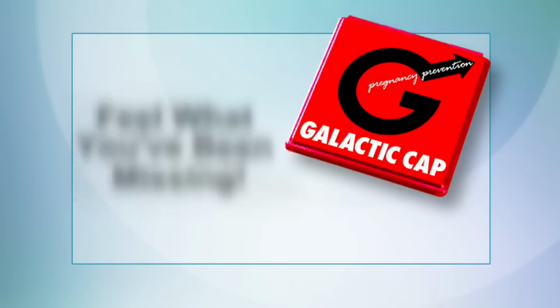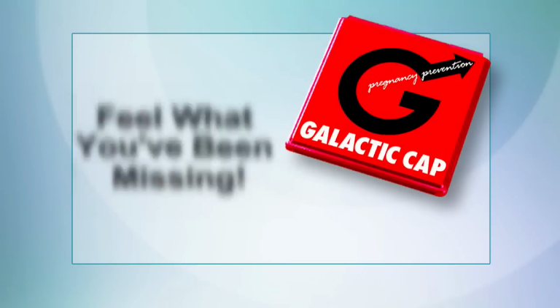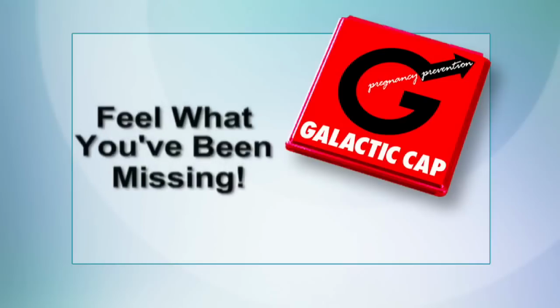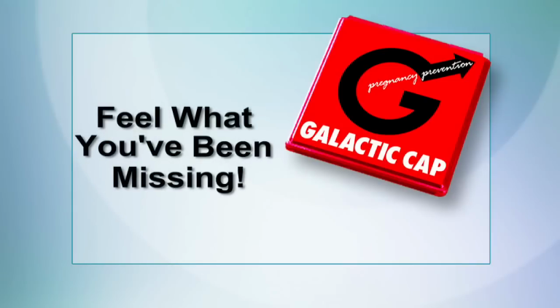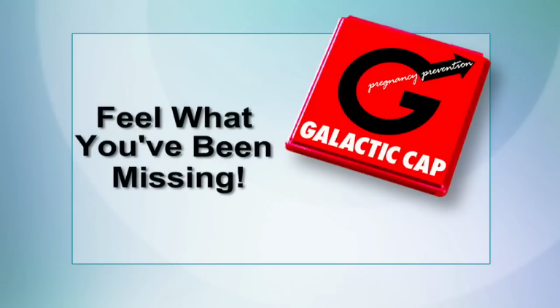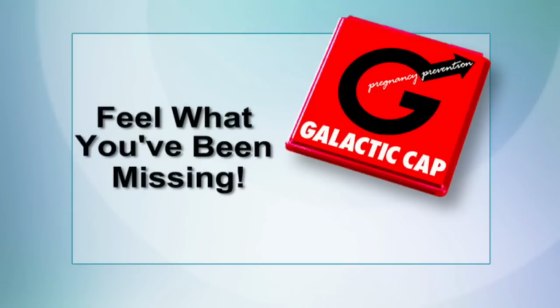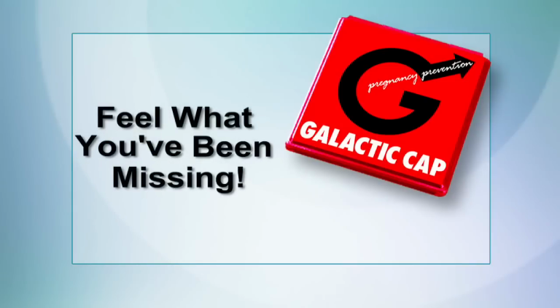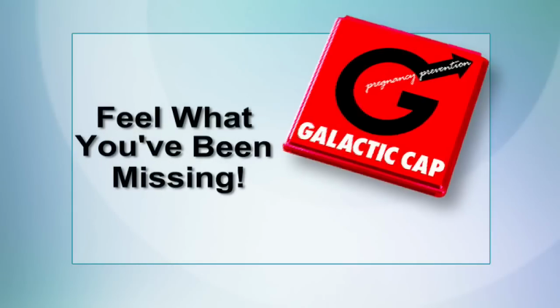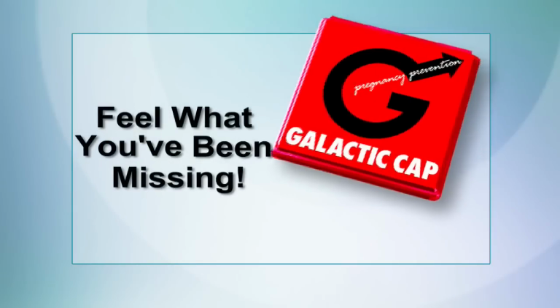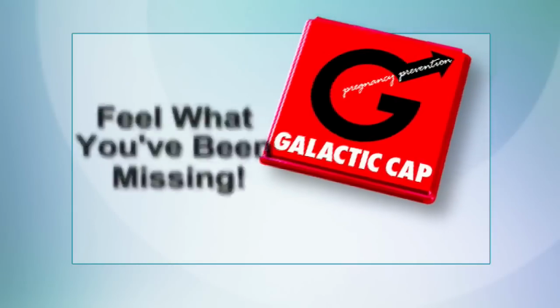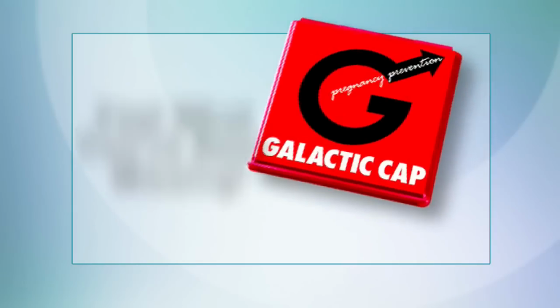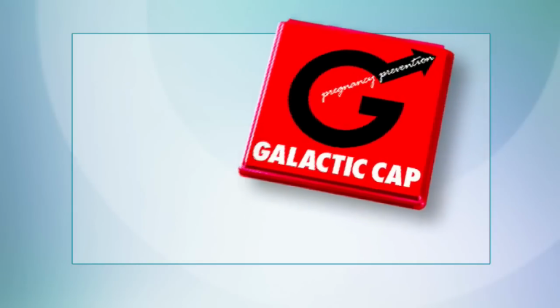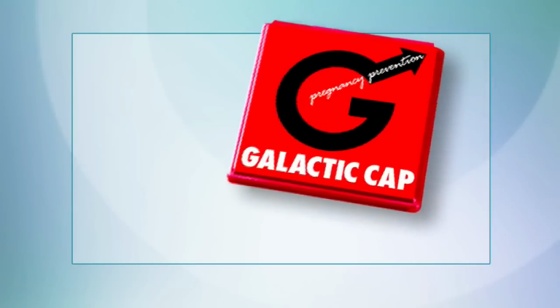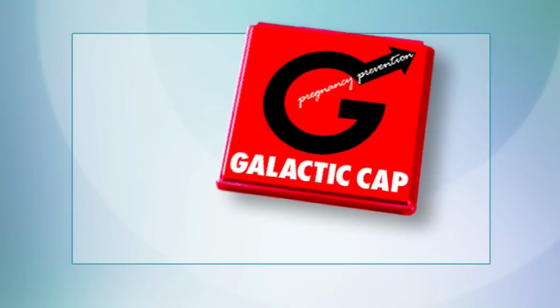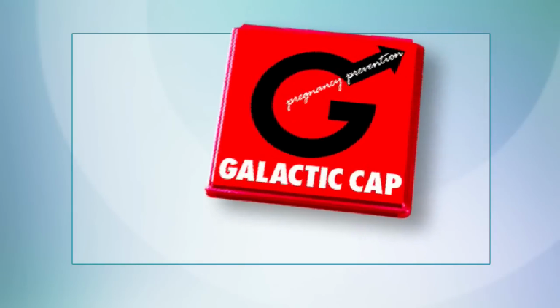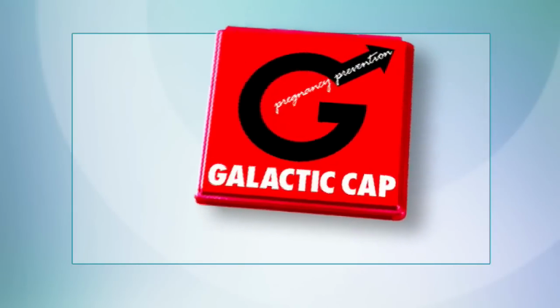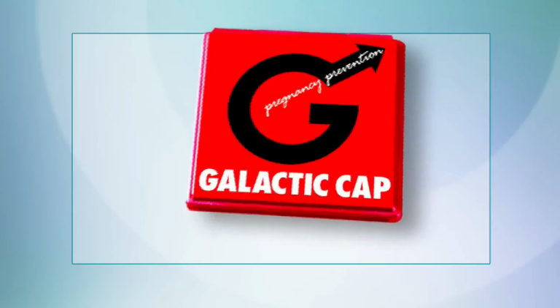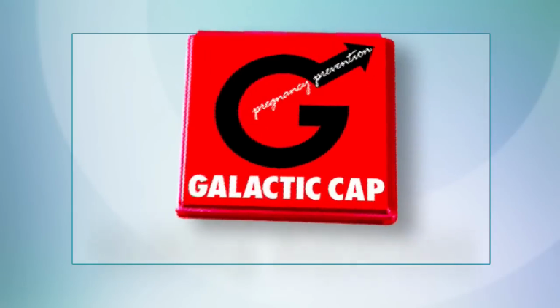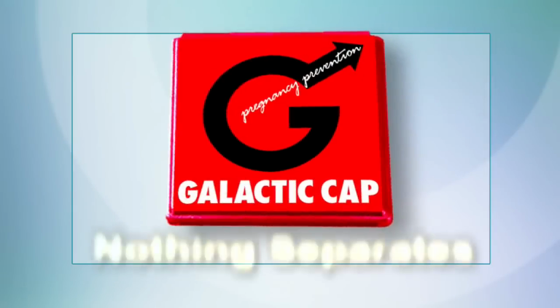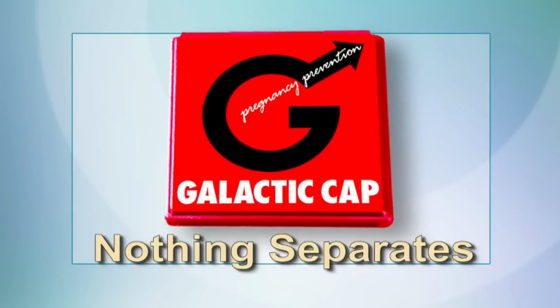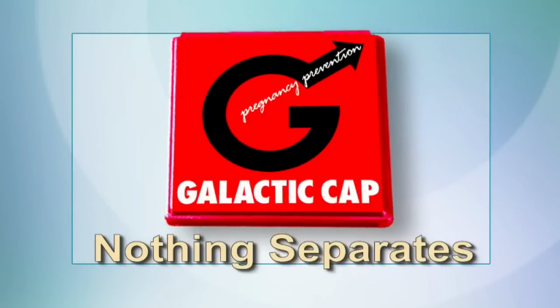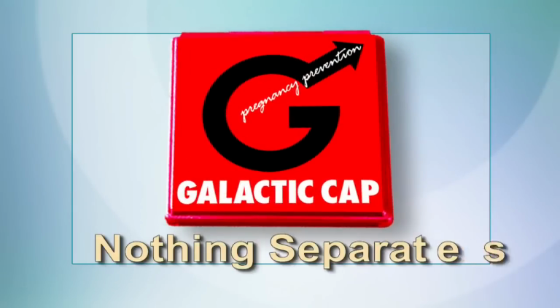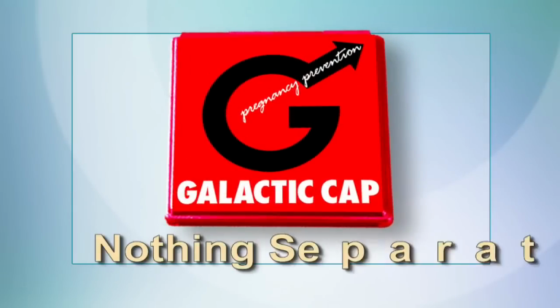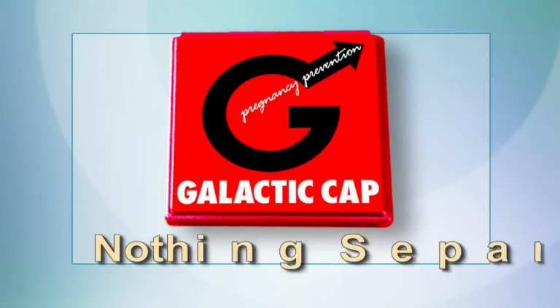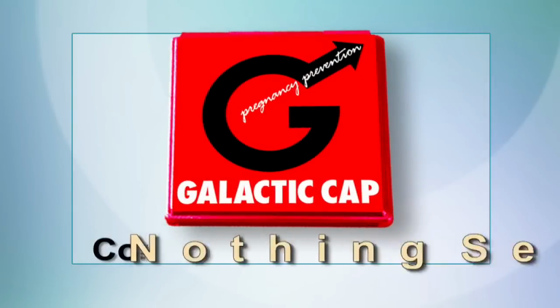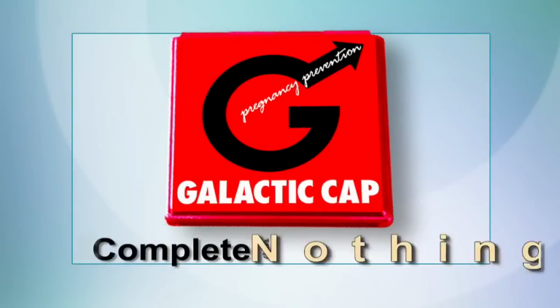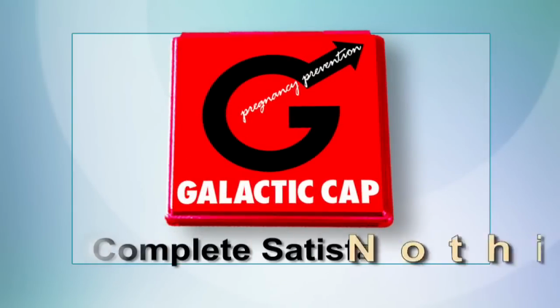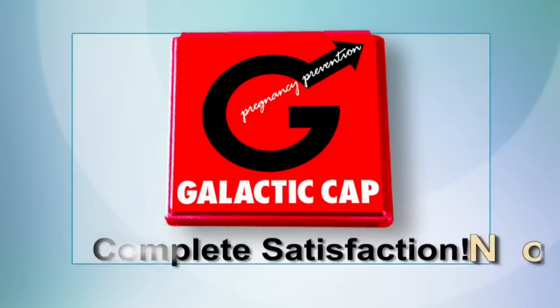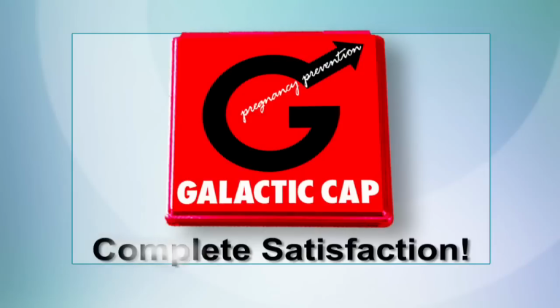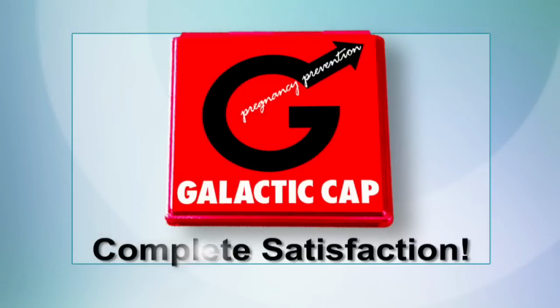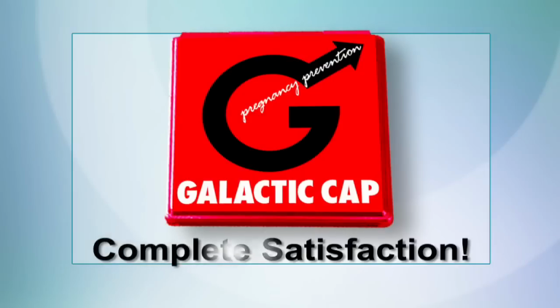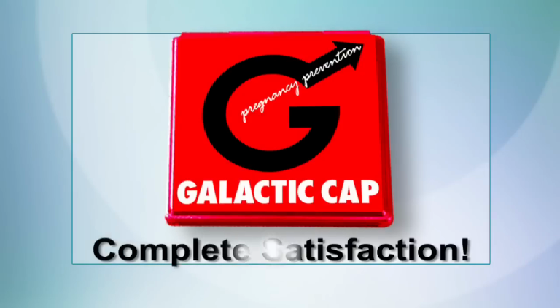Feel what you've been missing. The Galactic Cap. Nothing separates you from complete satisfaction.